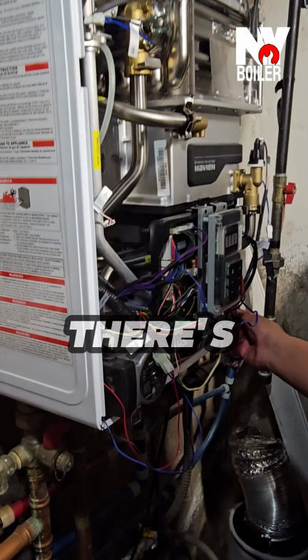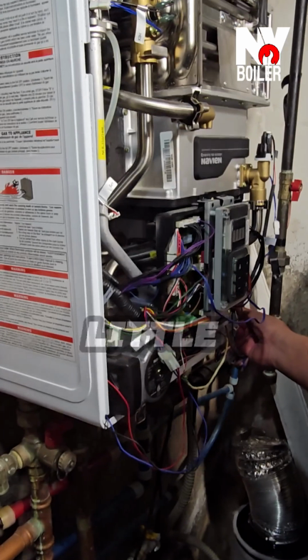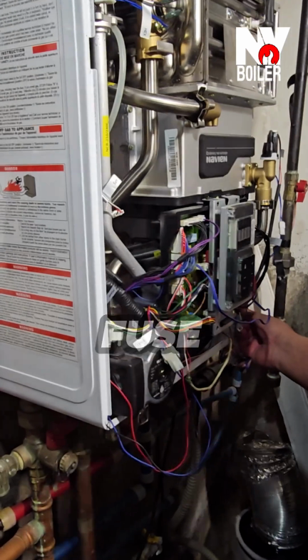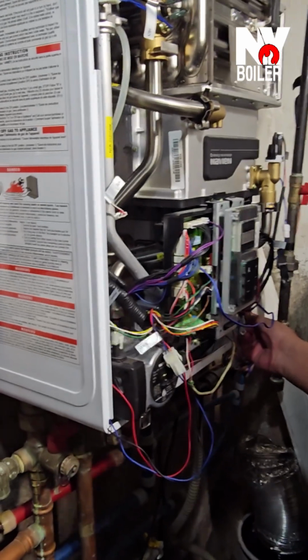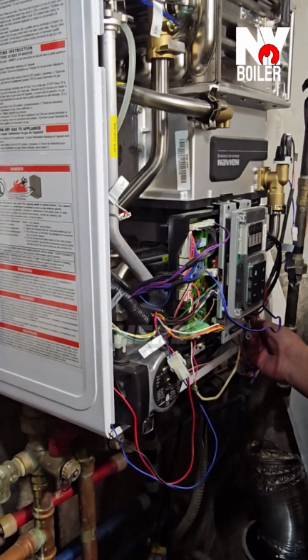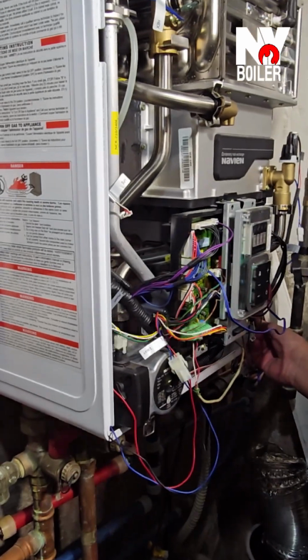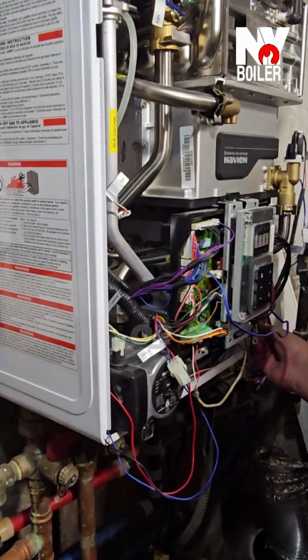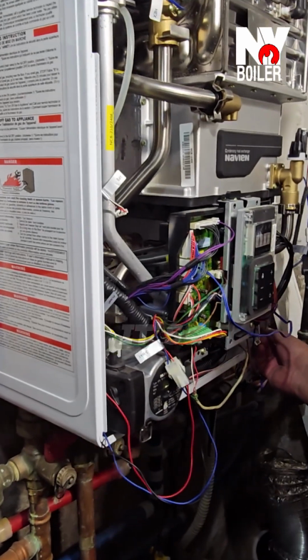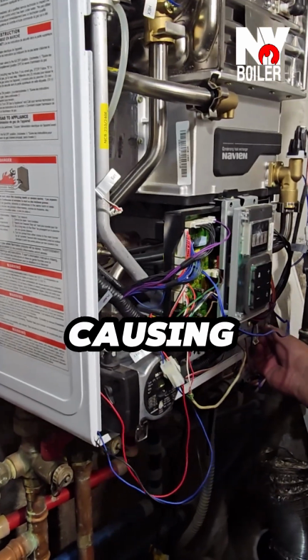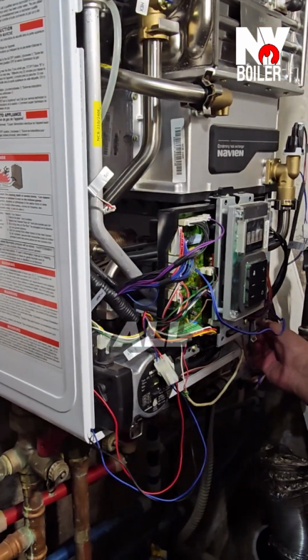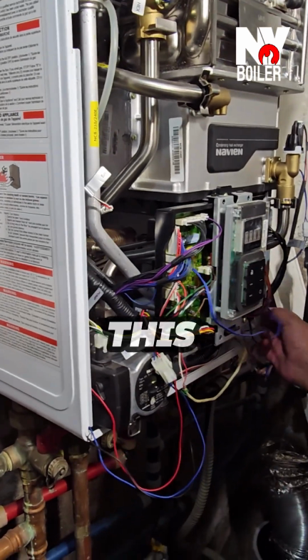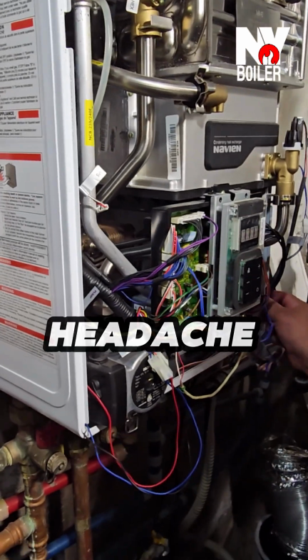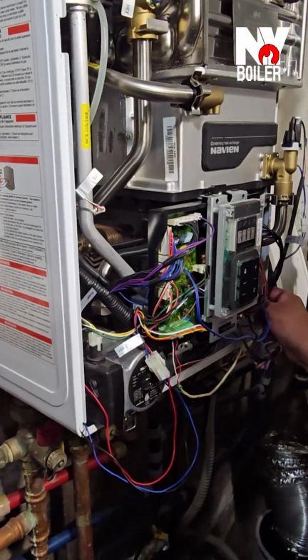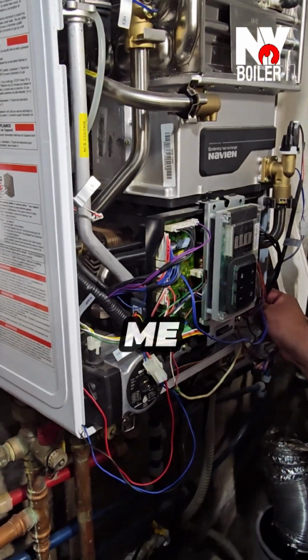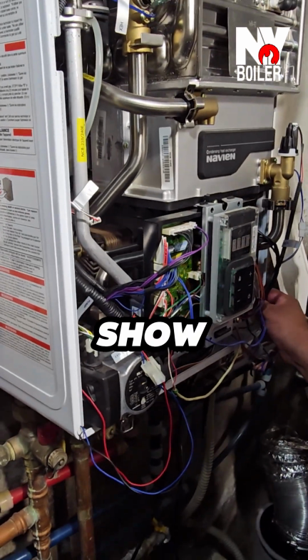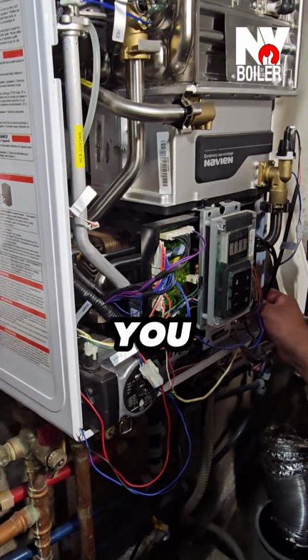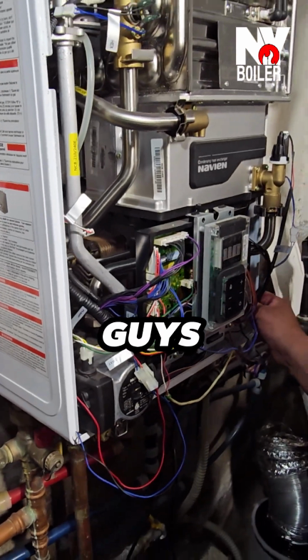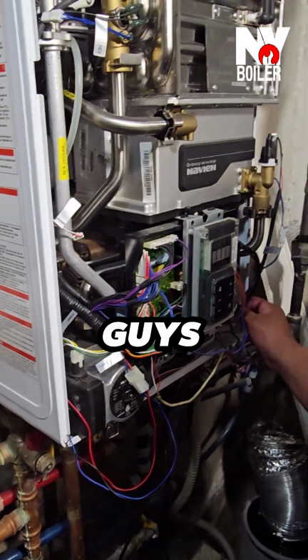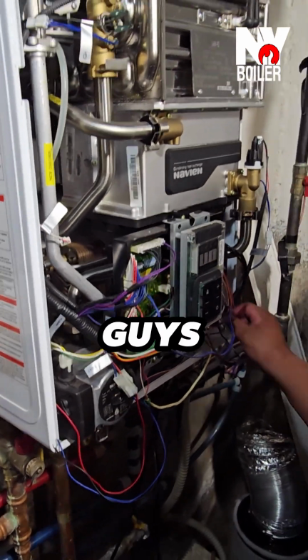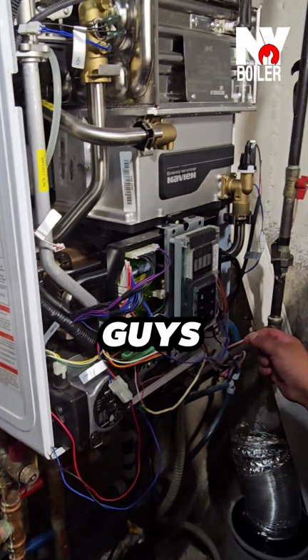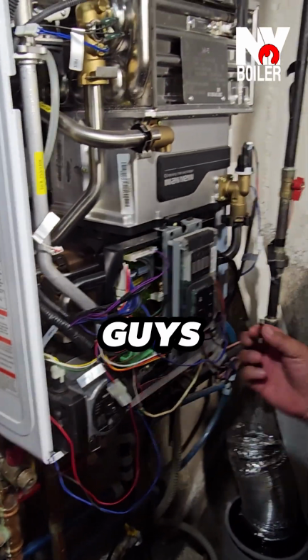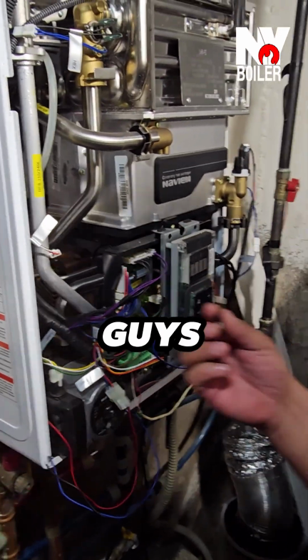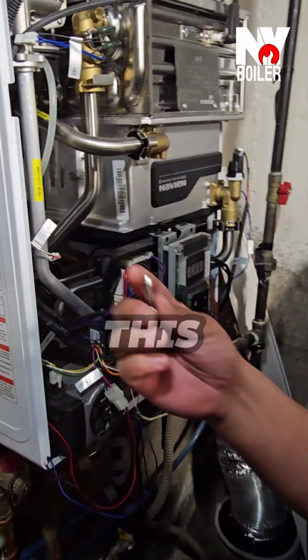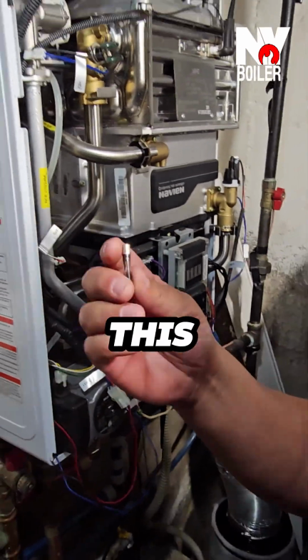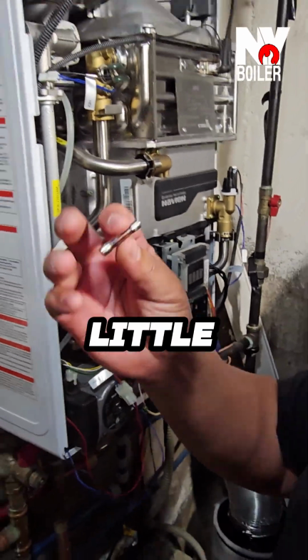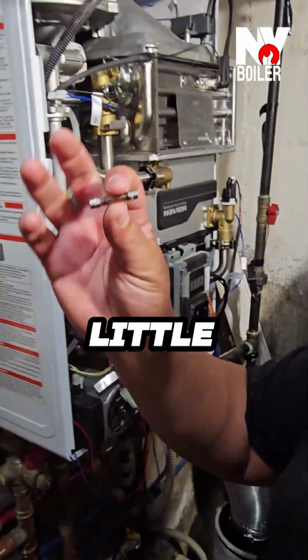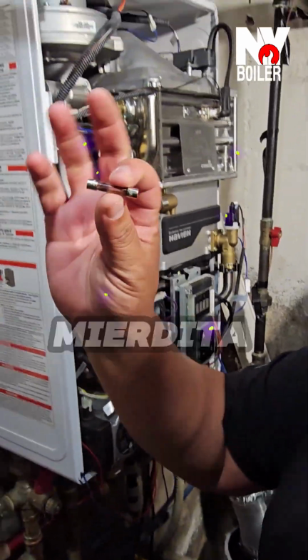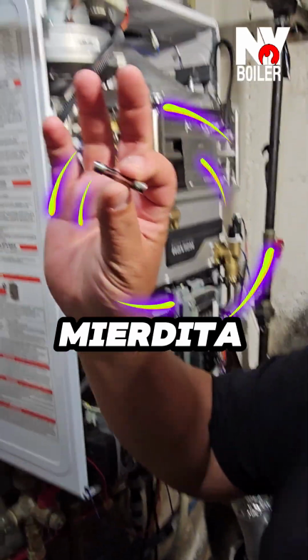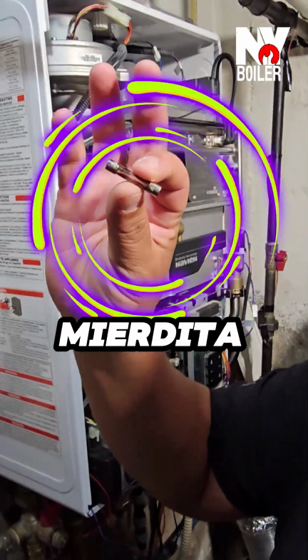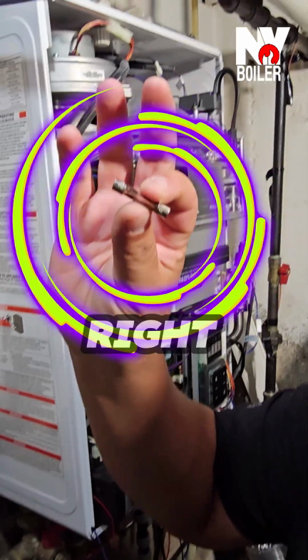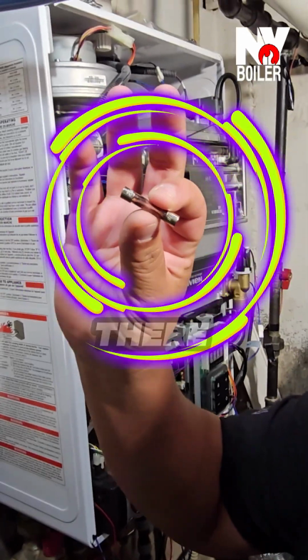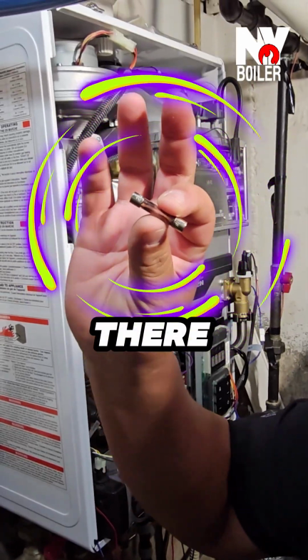There's a little fuse right here, believe it or not, it's causing all this headache. Let me show you guys — there's a little thing right there.